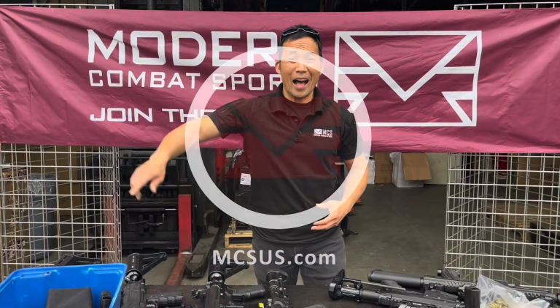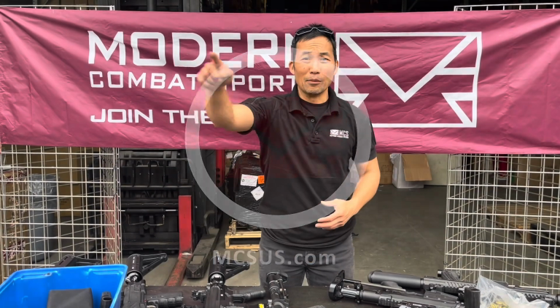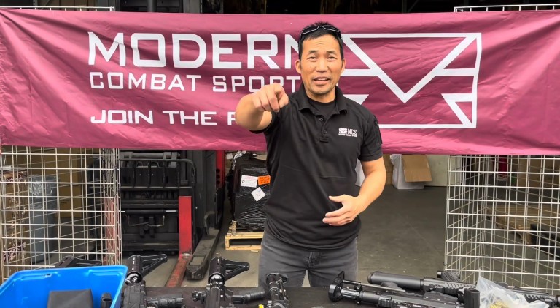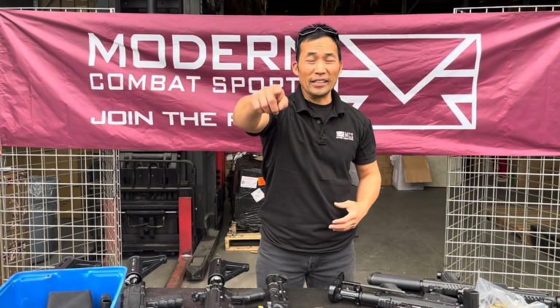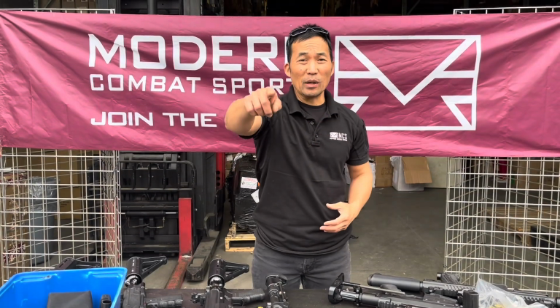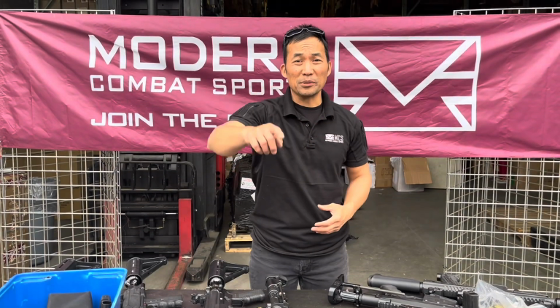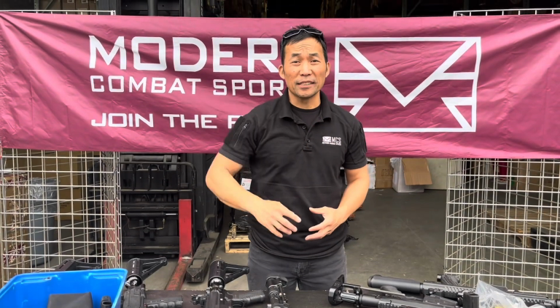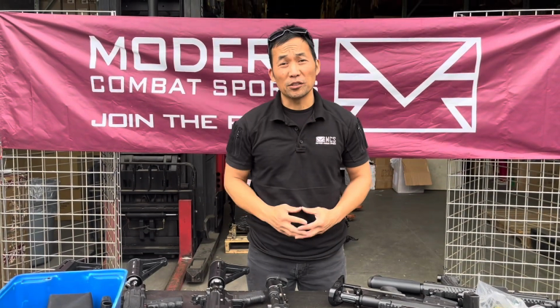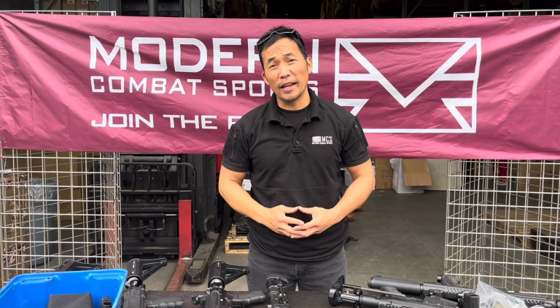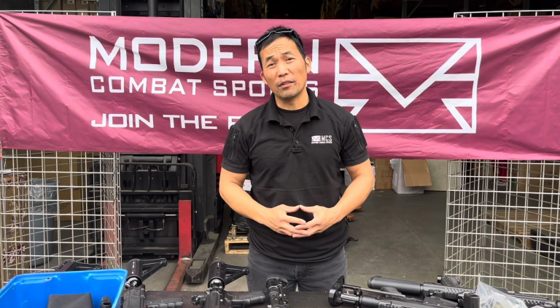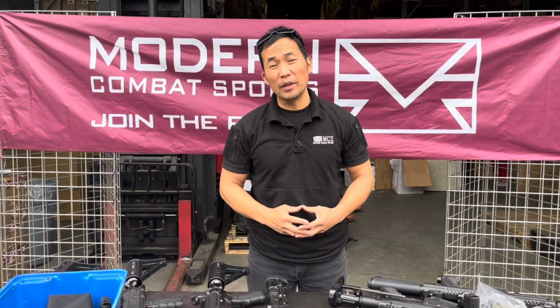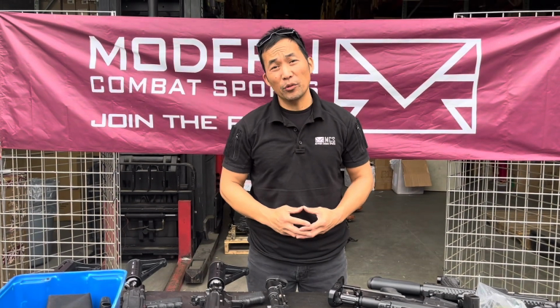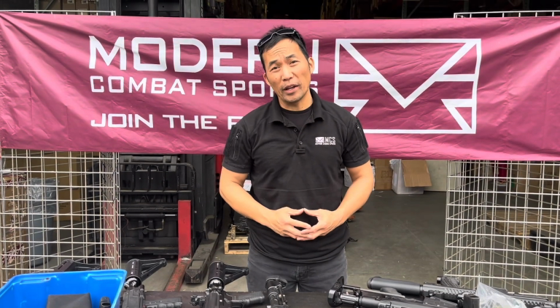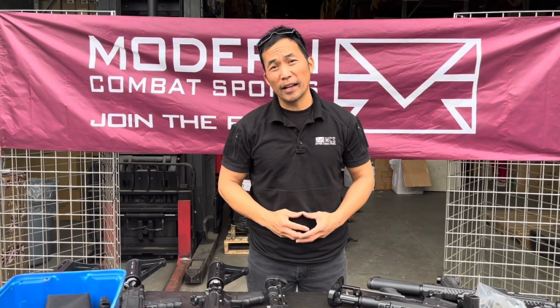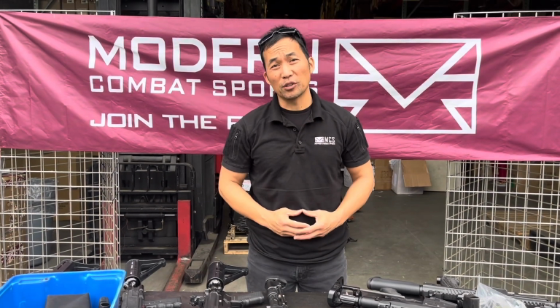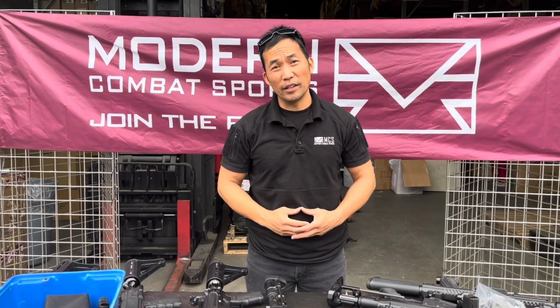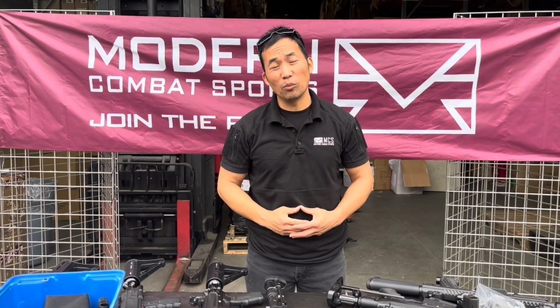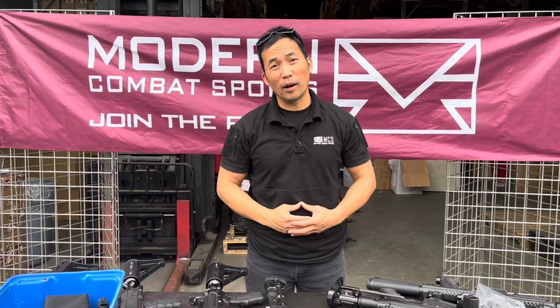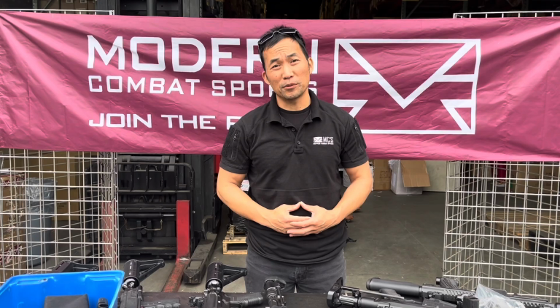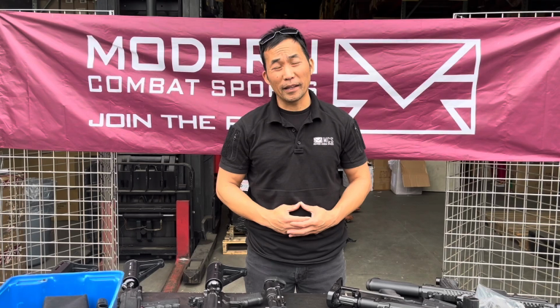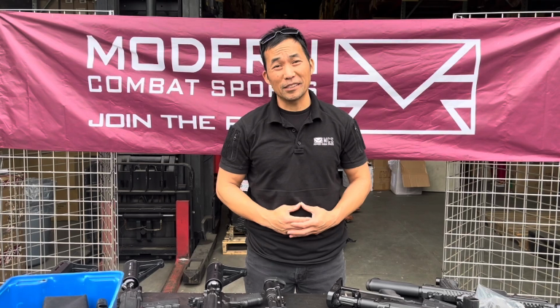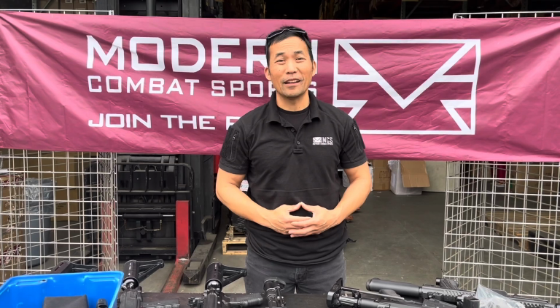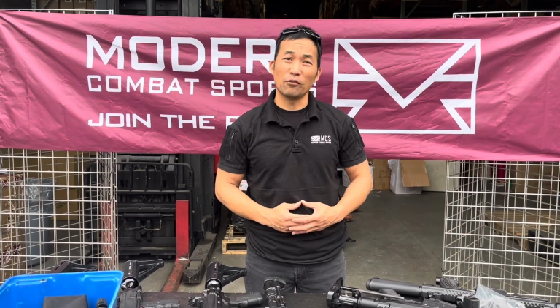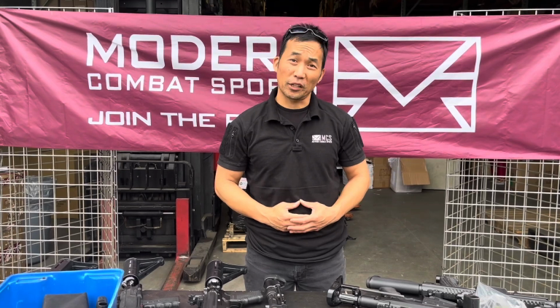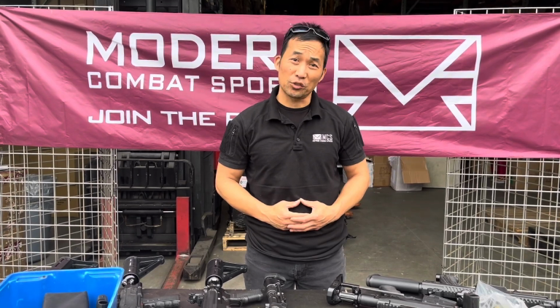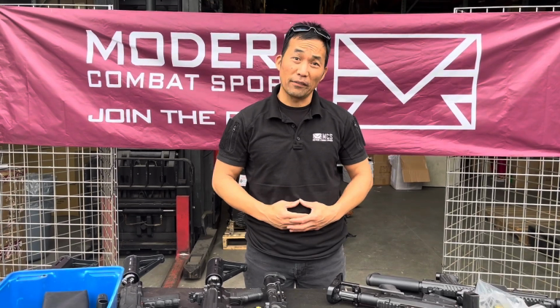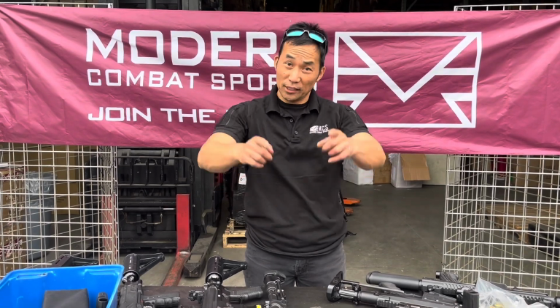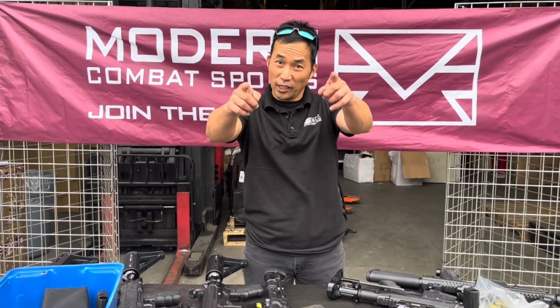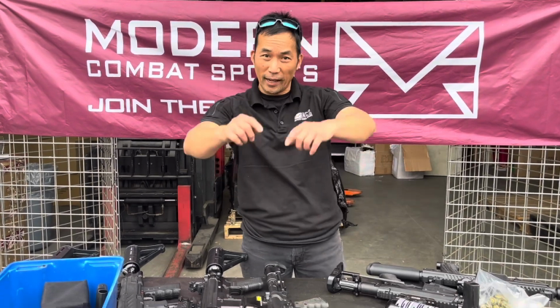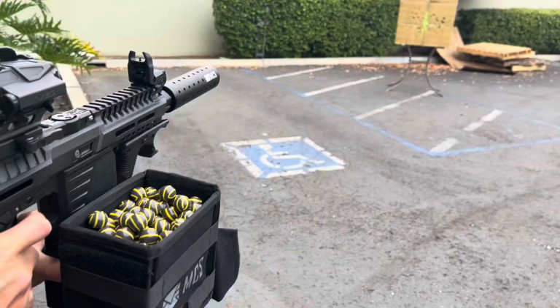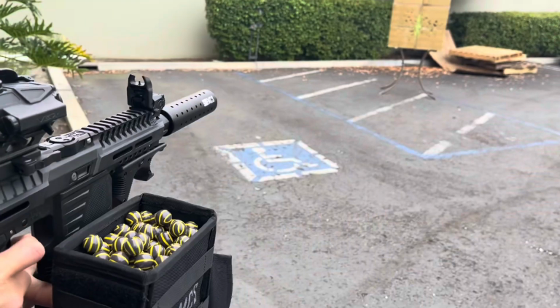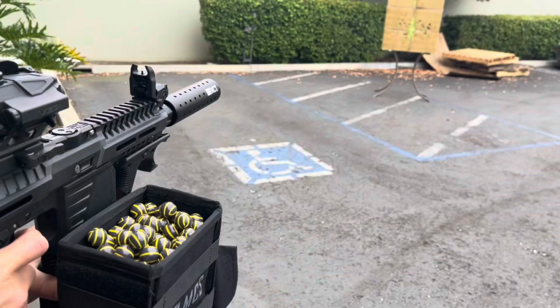Hi, I'm KT with MCS and today I have a video for you guys on the new Box Magazine Vortex Drive. Let's check it out.